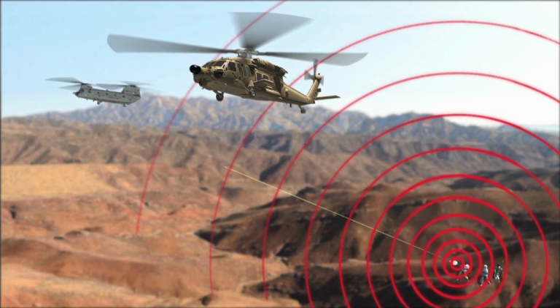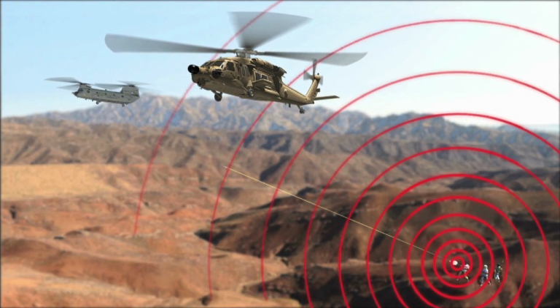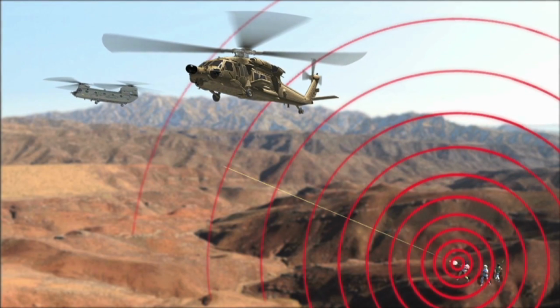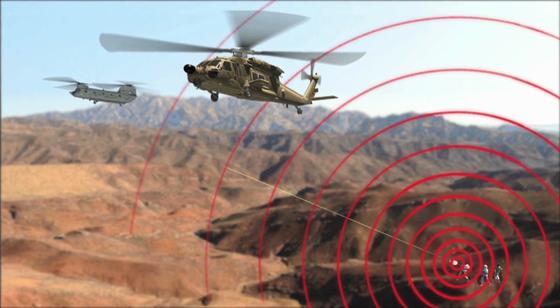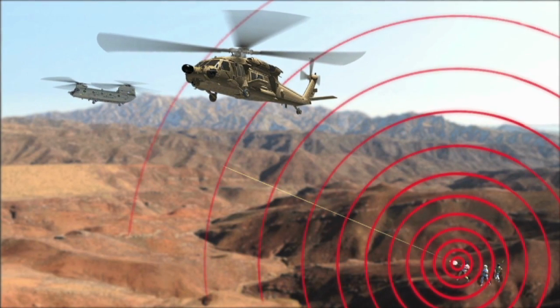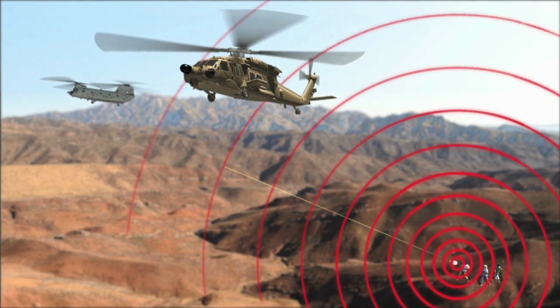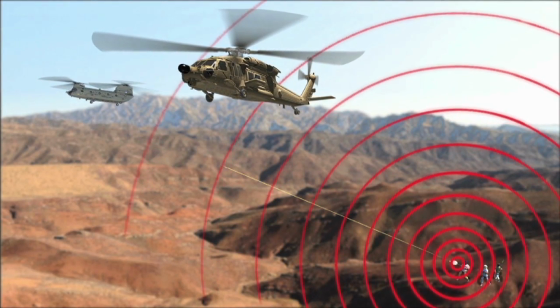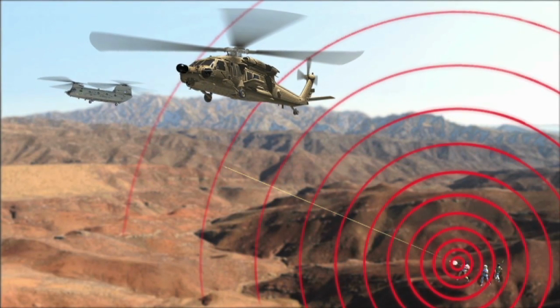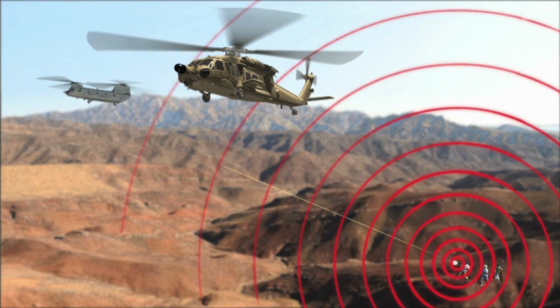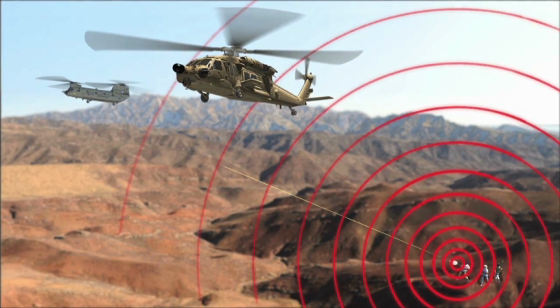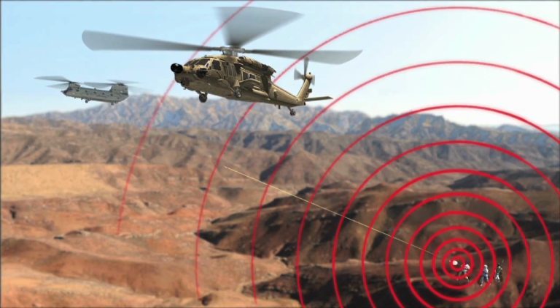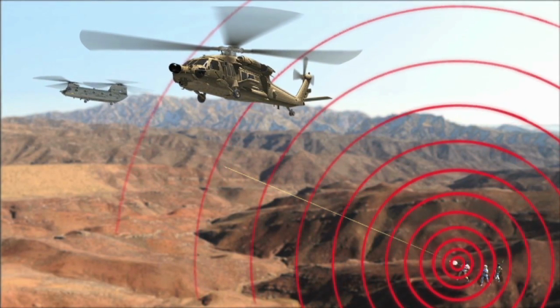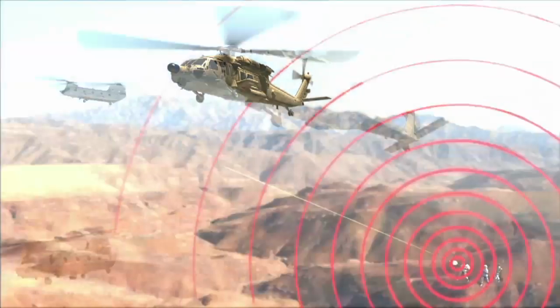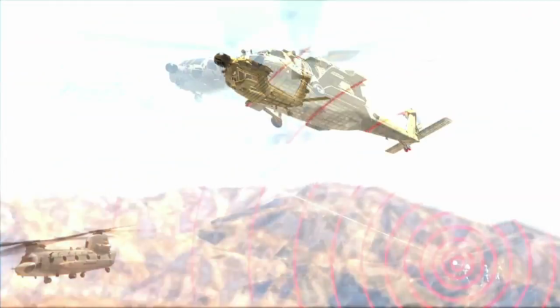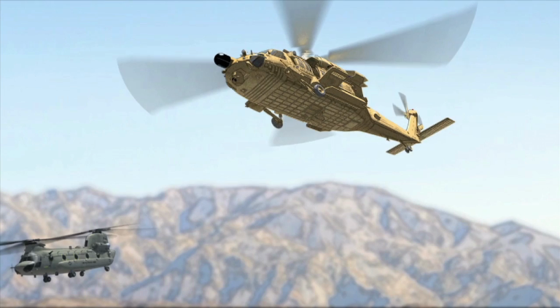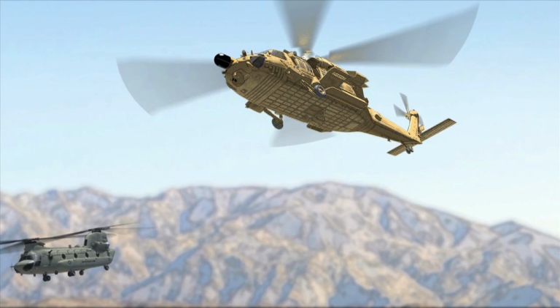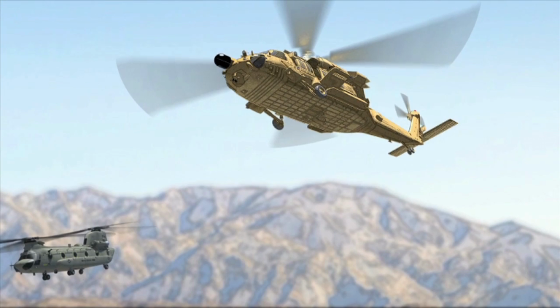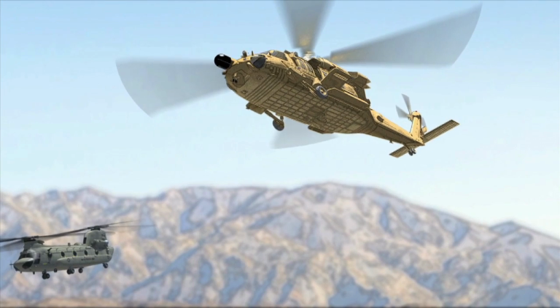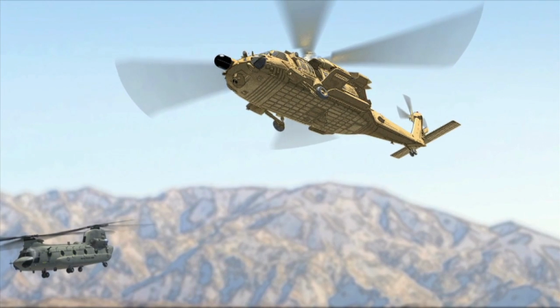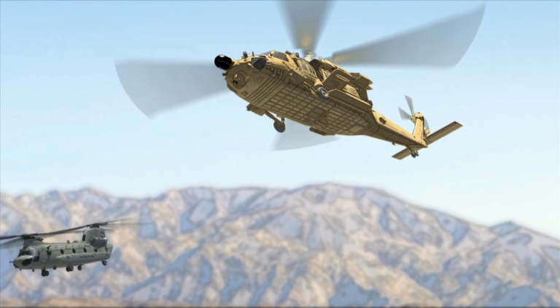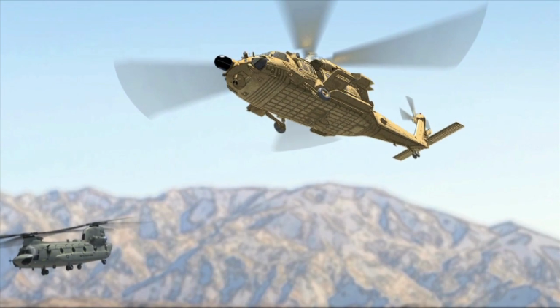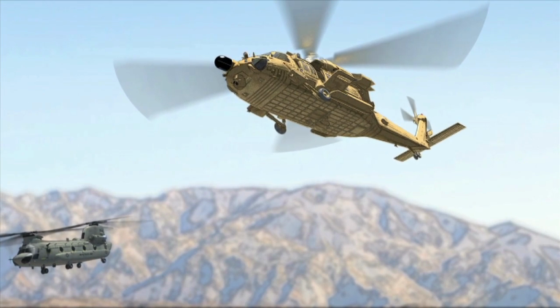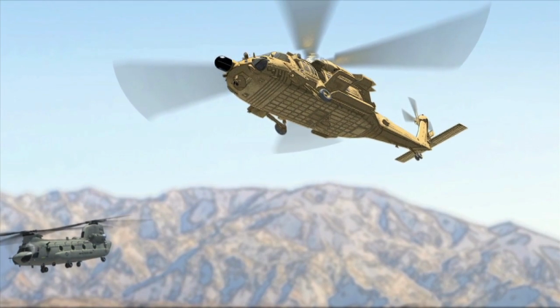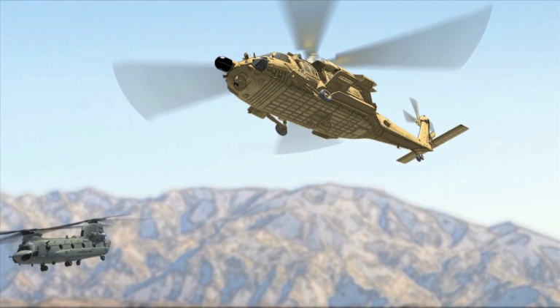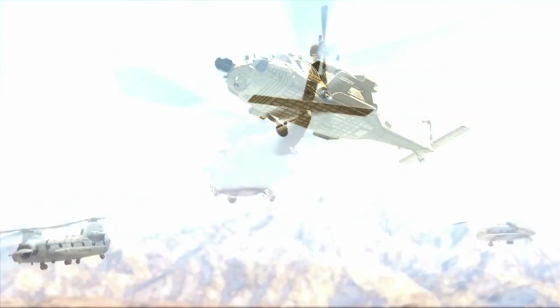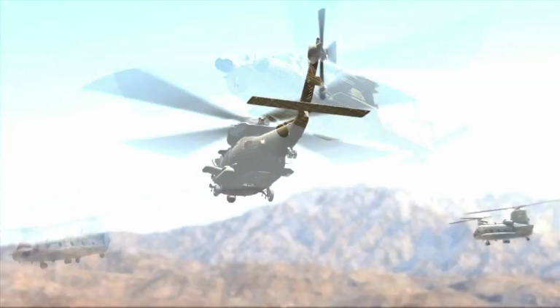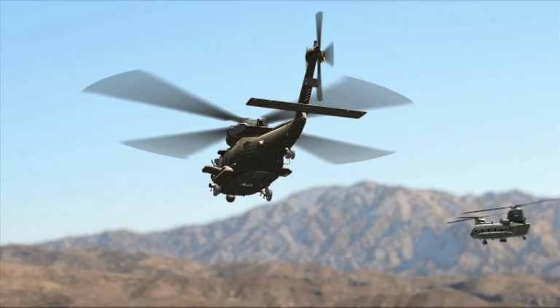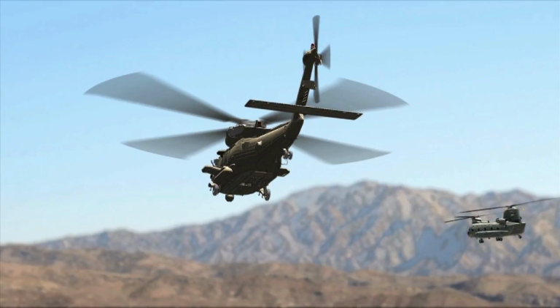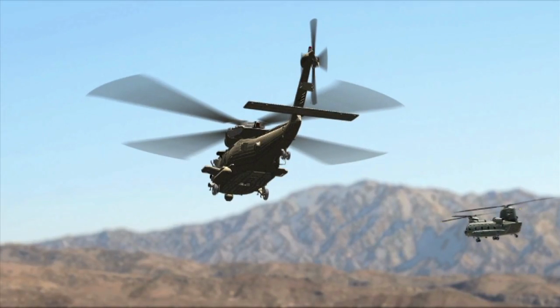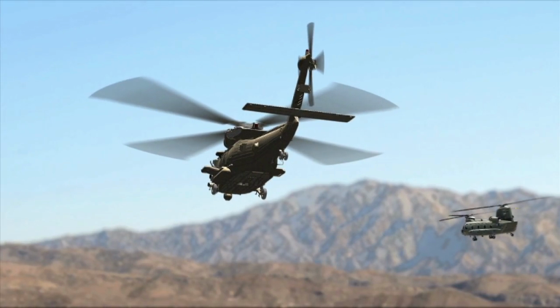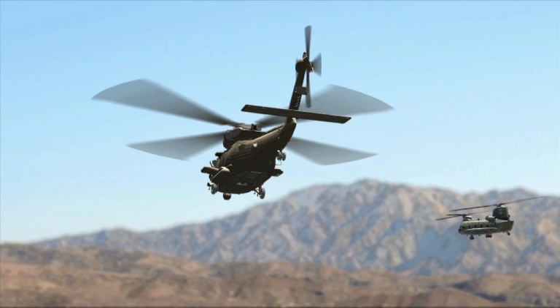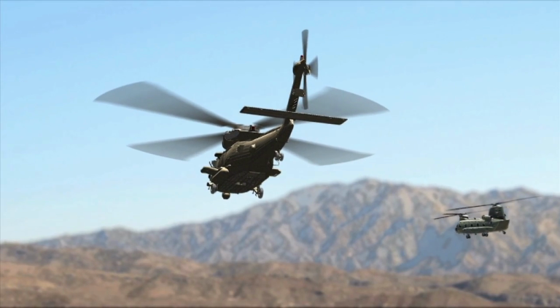Boomerang Air enables accurate location of shooters, provides 360-degree coverage, day or night.